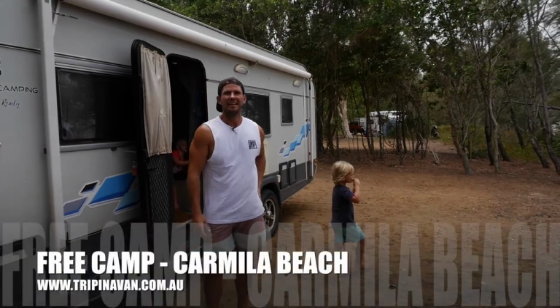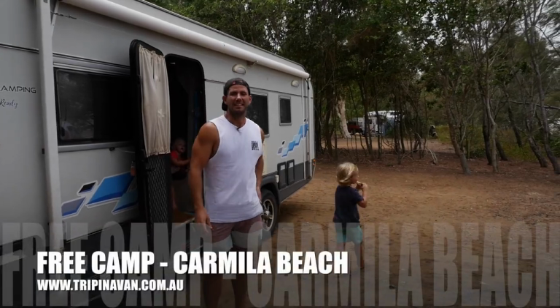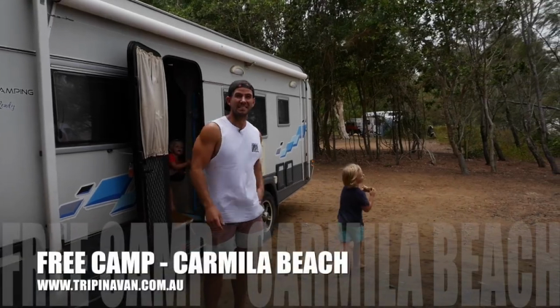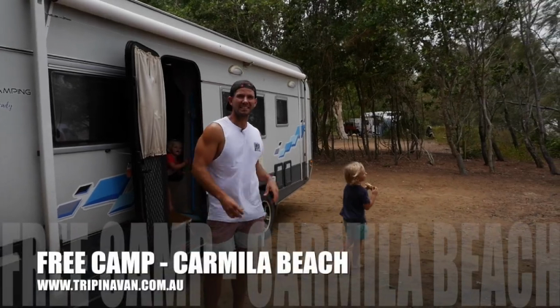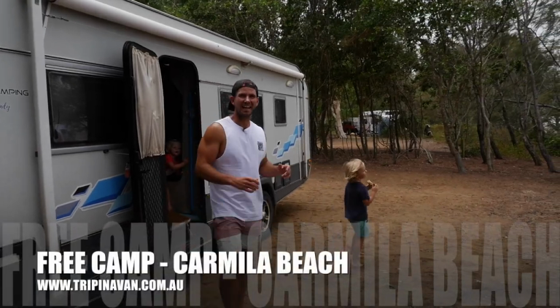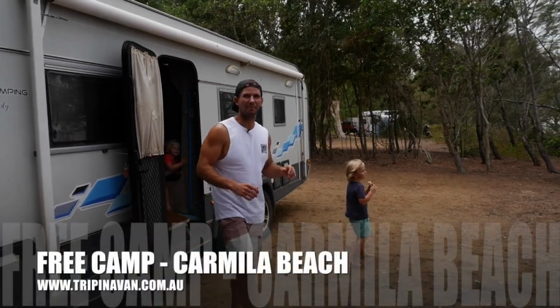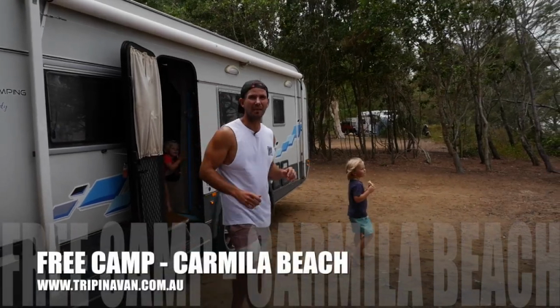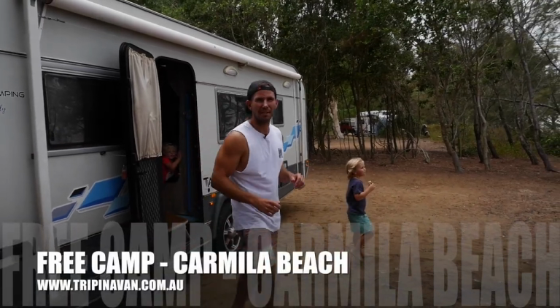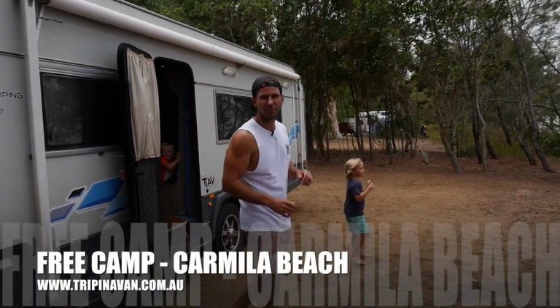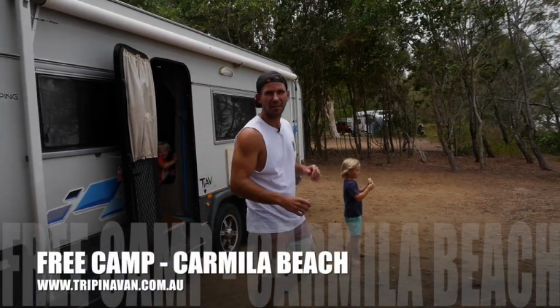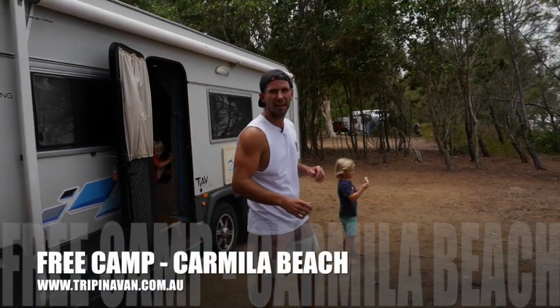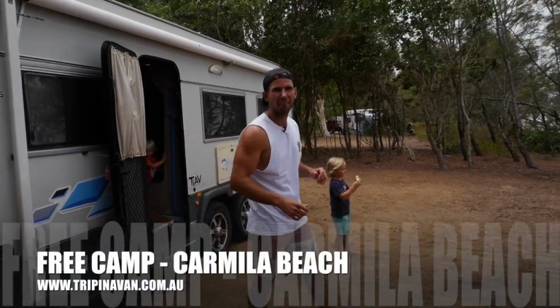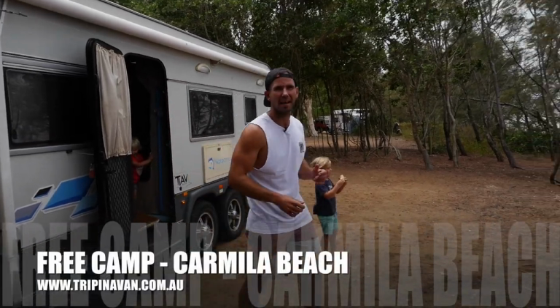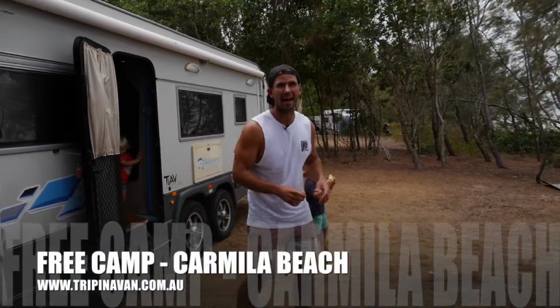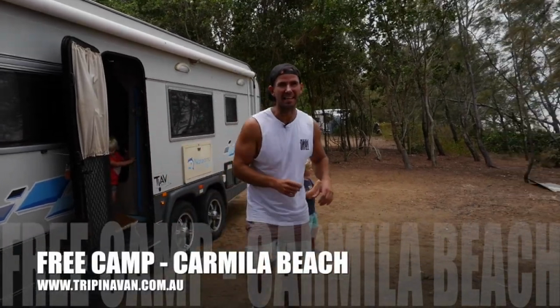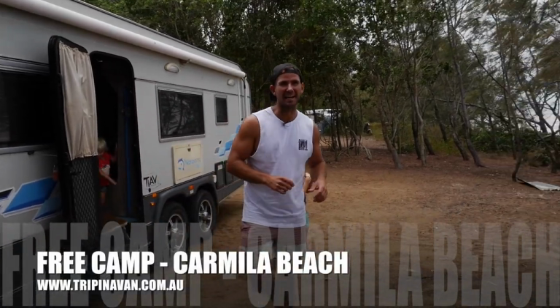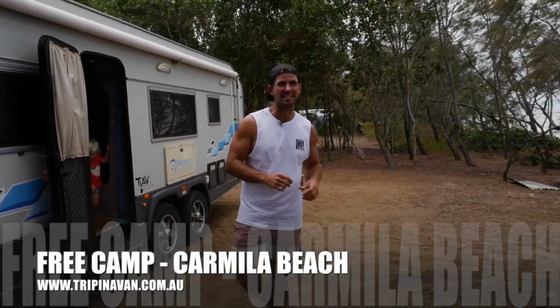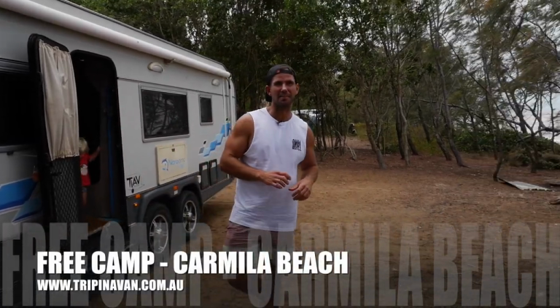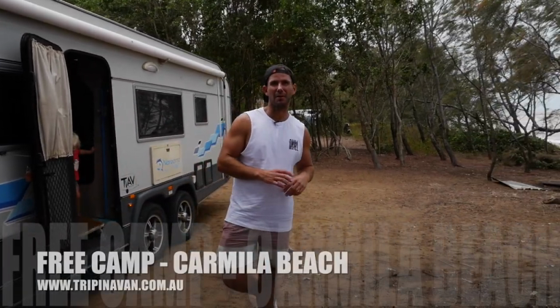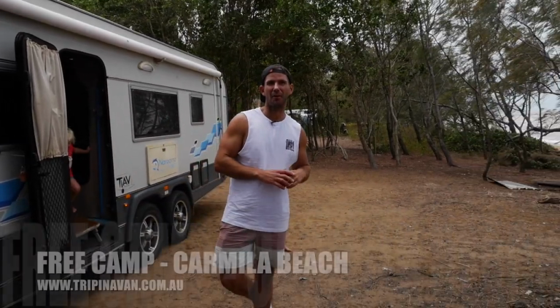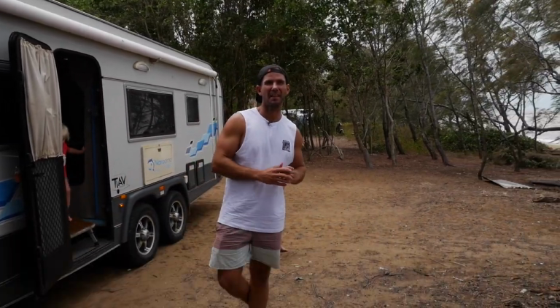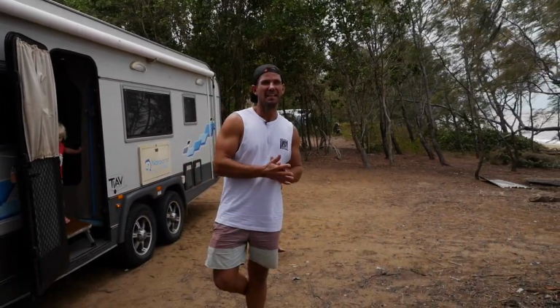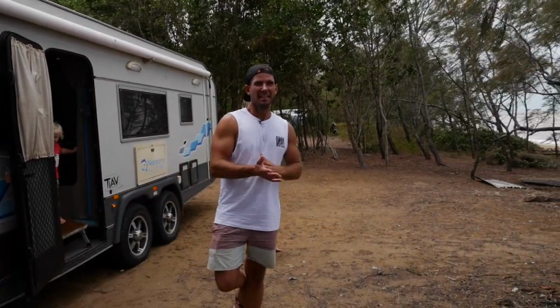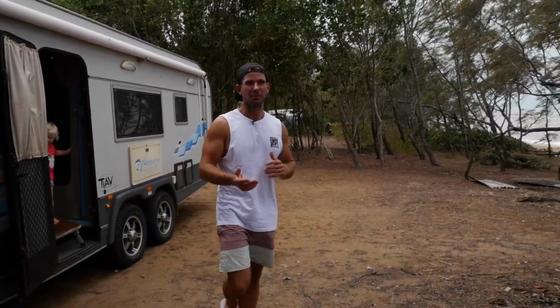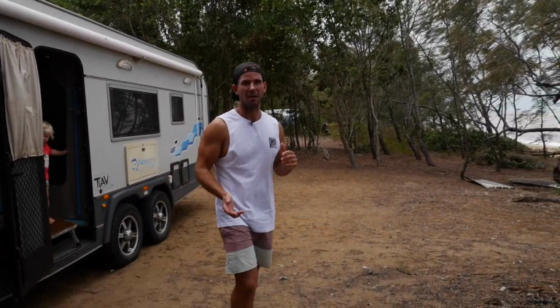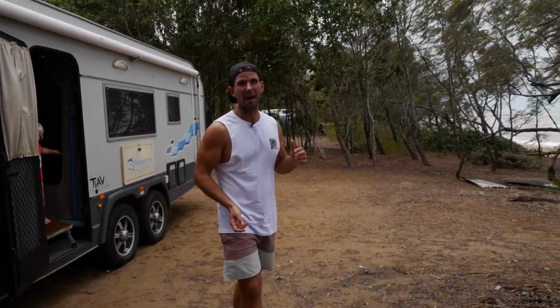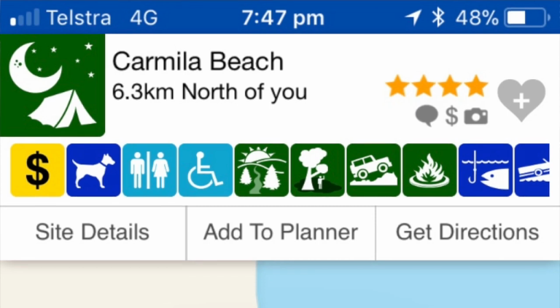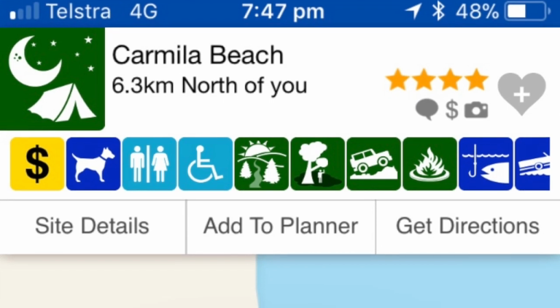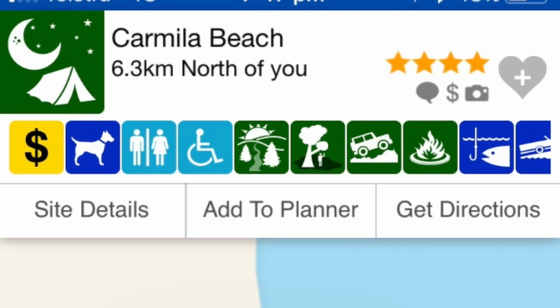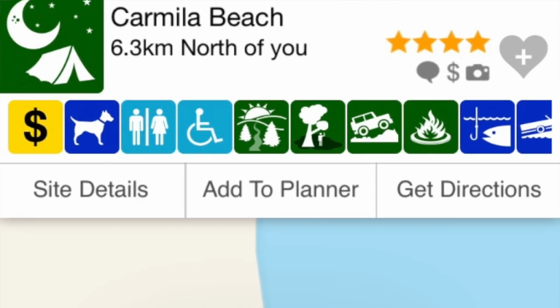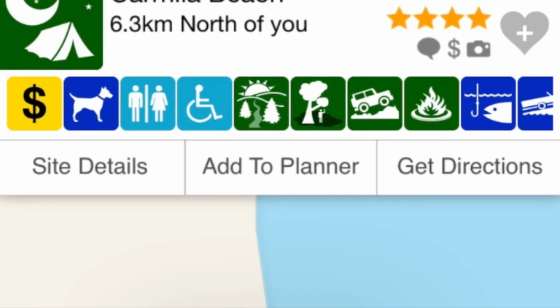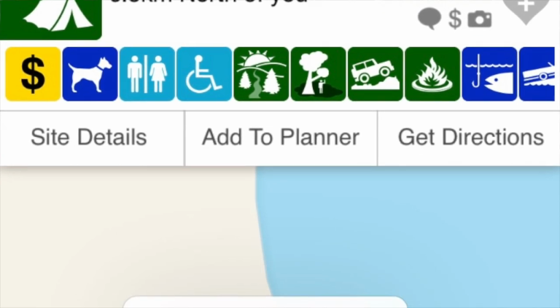So this is the Carmilla Beach Freecamp, about 80km south of Mackay. It's a ripper, only 10 bucks a night.